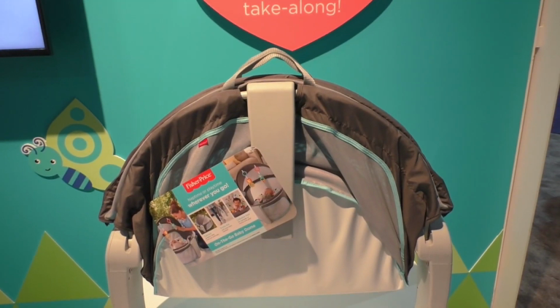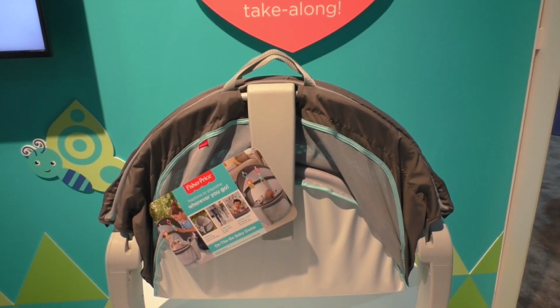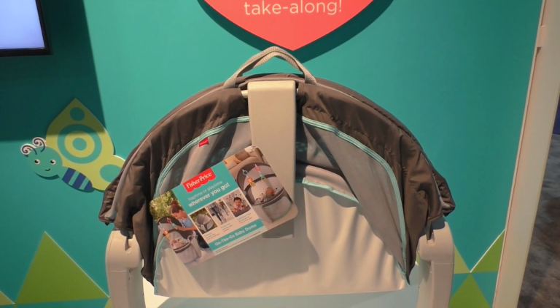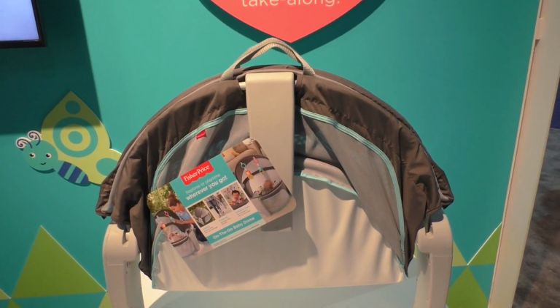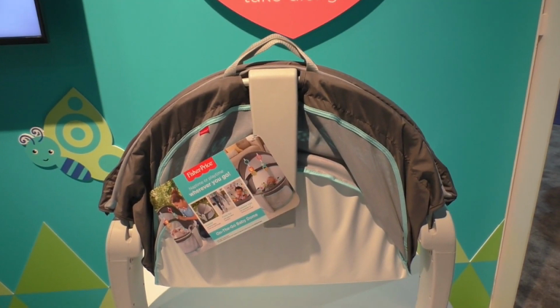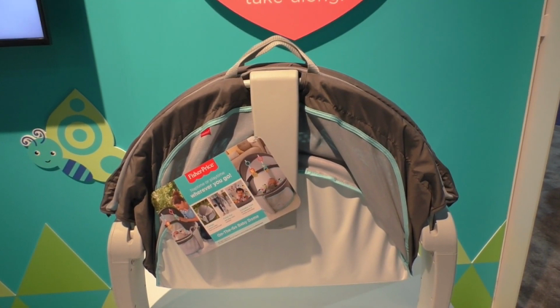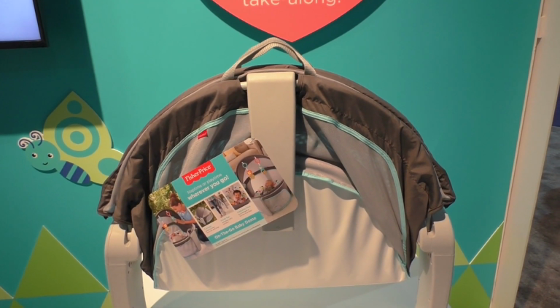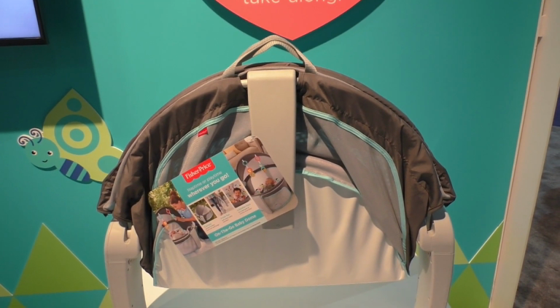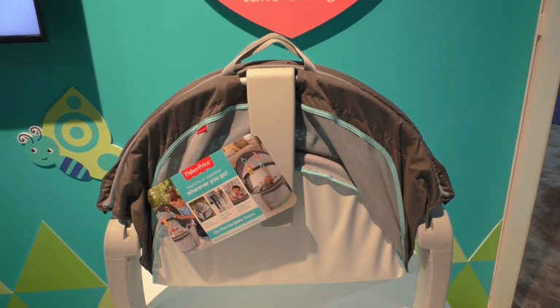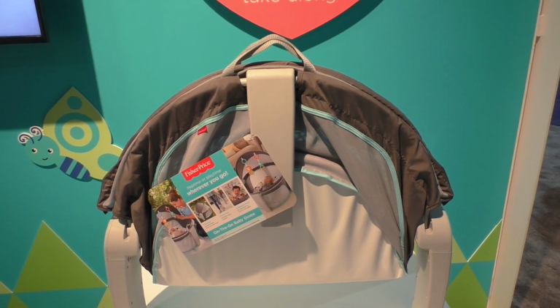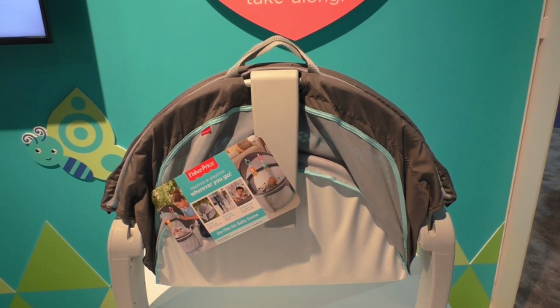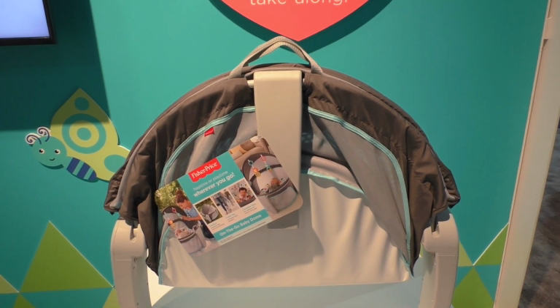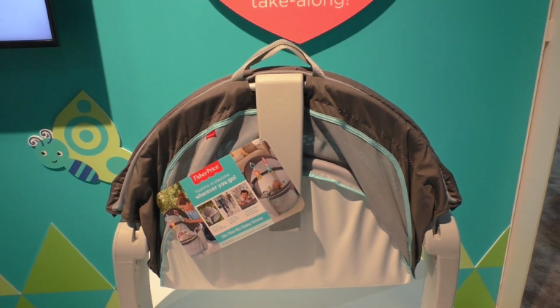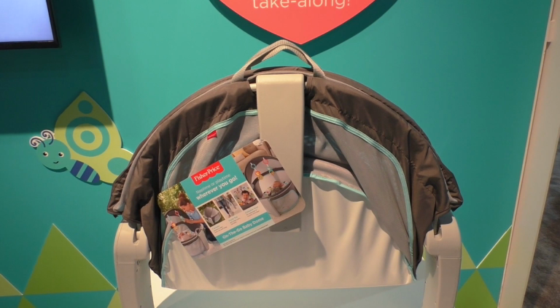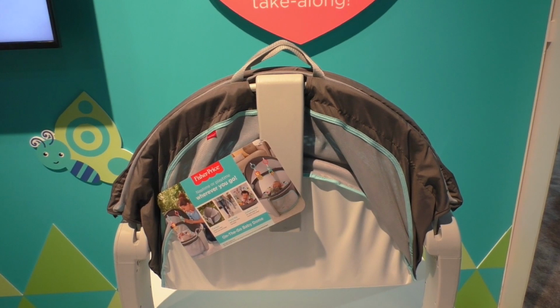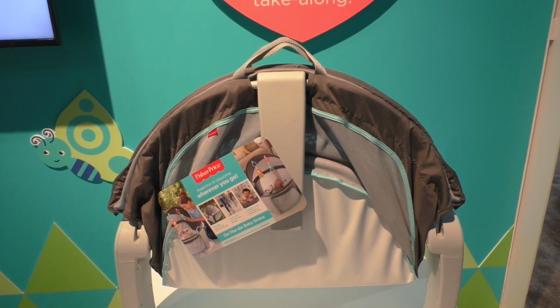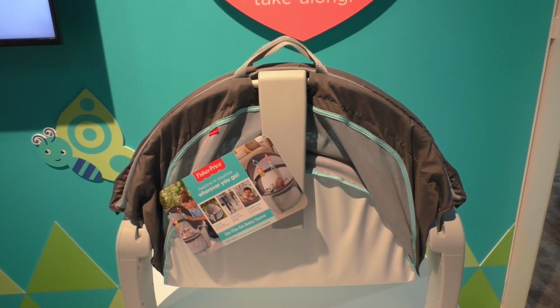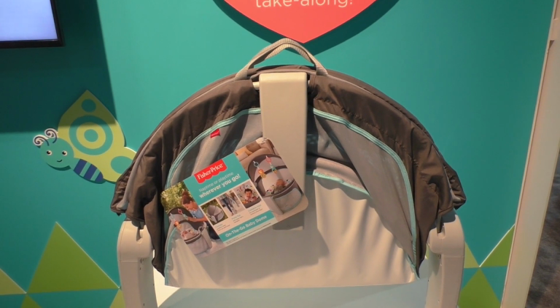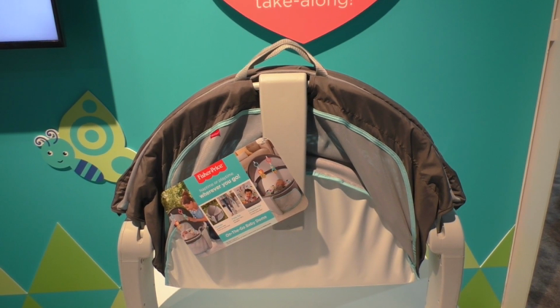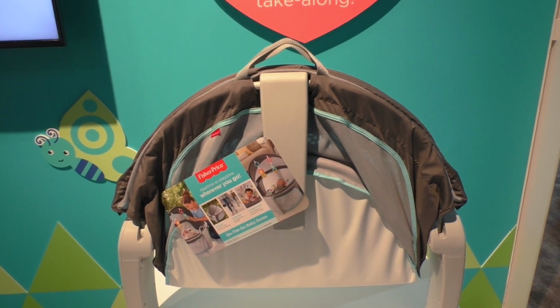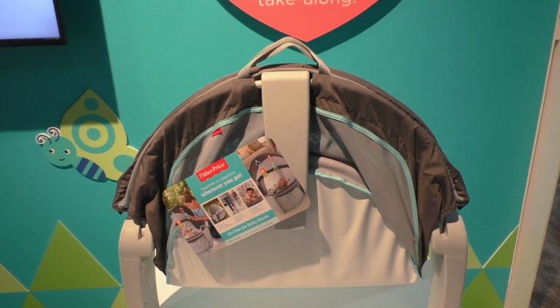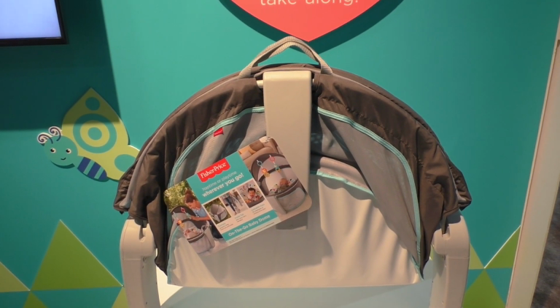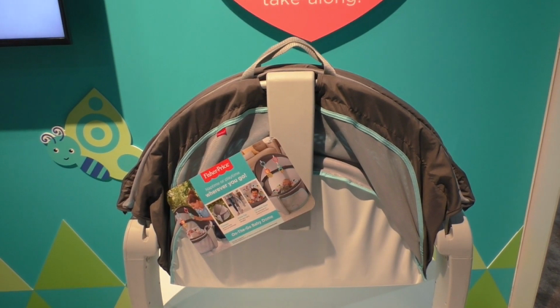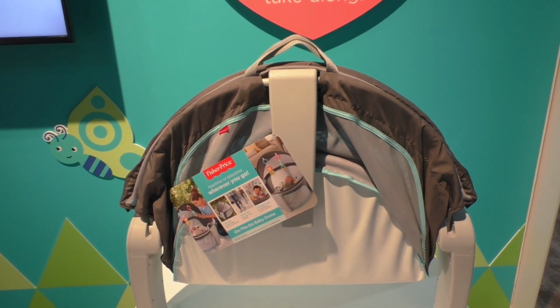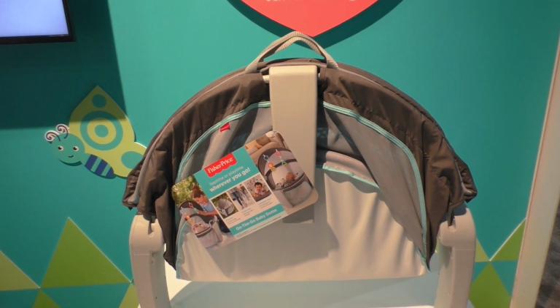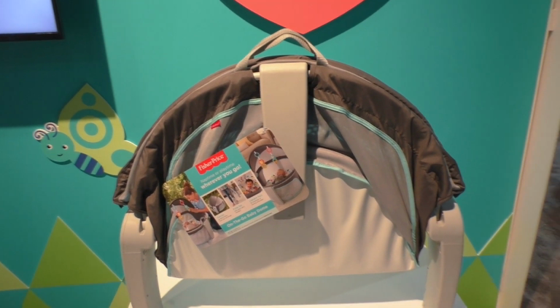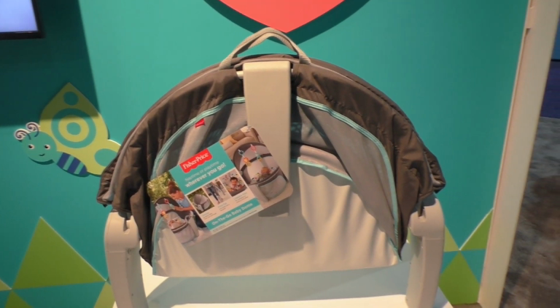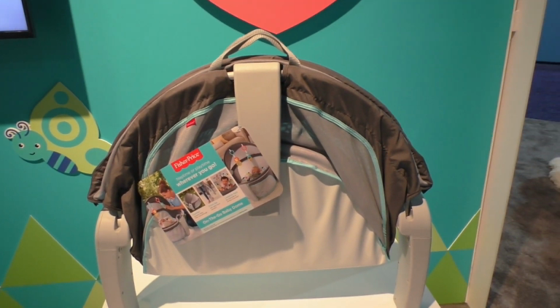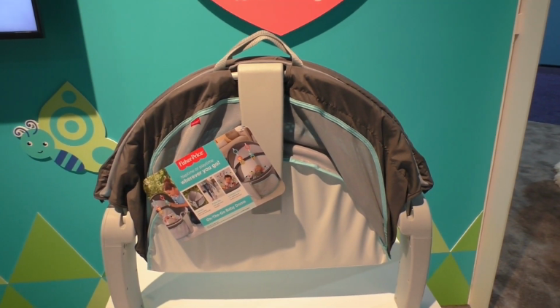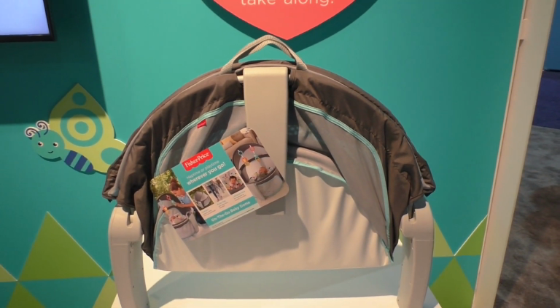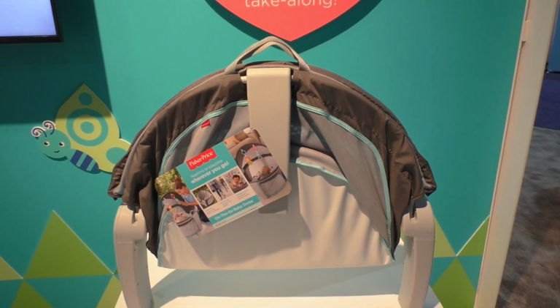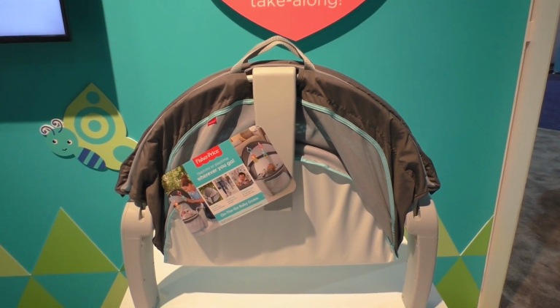One of the best parts about the On the Go Baby Dome is that when it comes to retail, it'll retail for only $70.